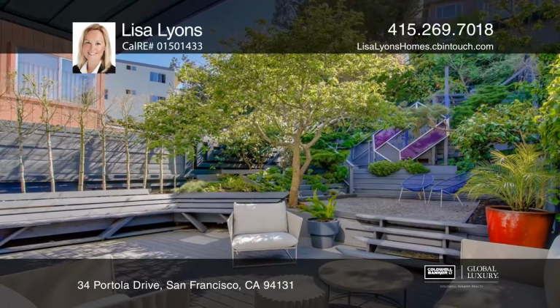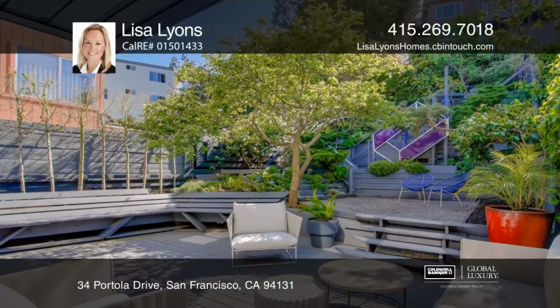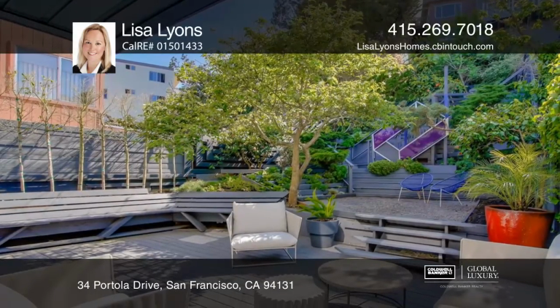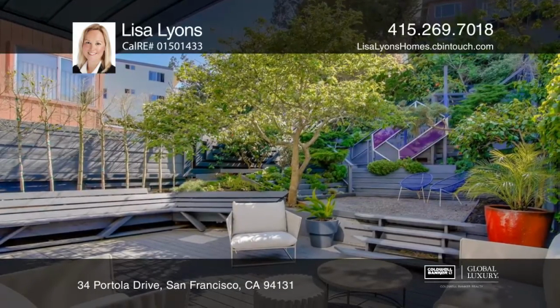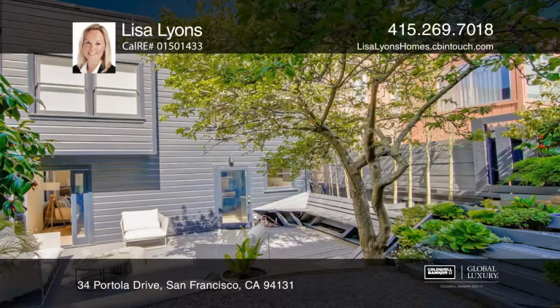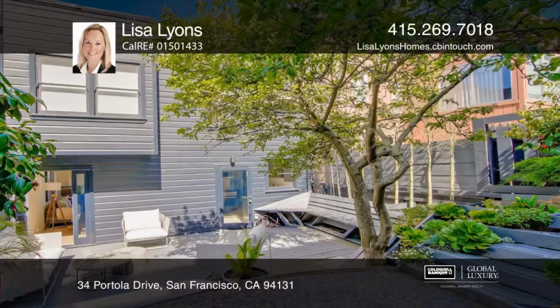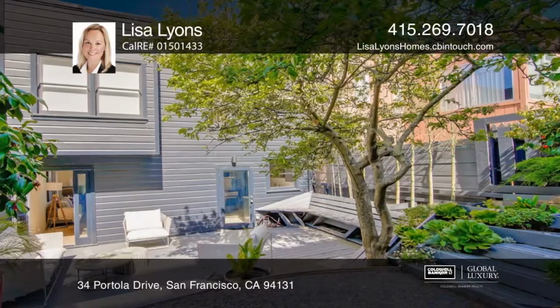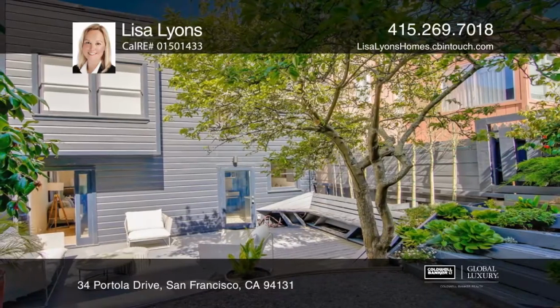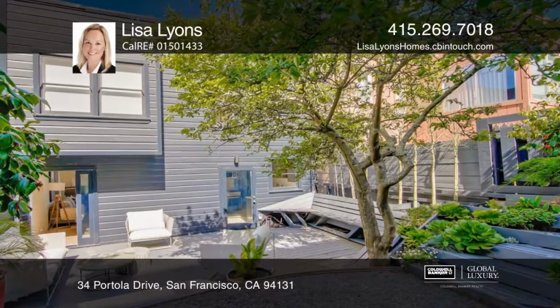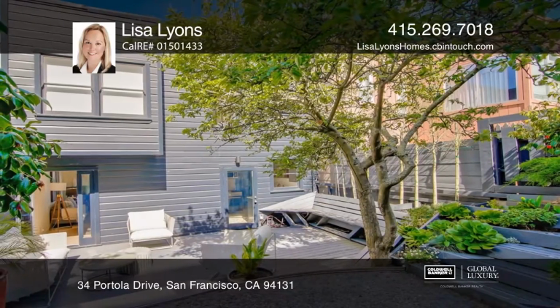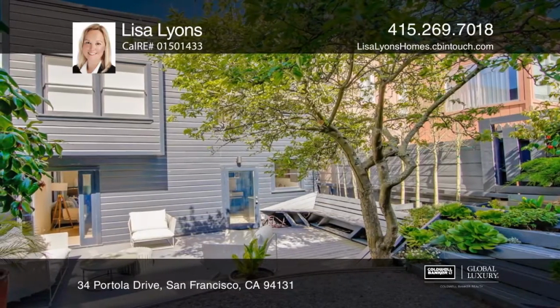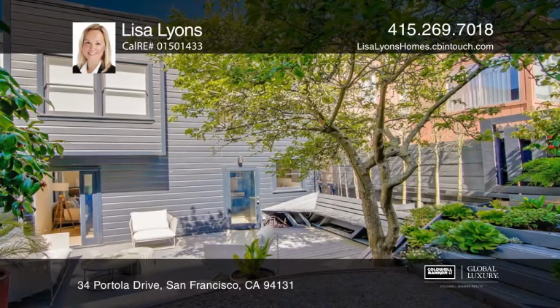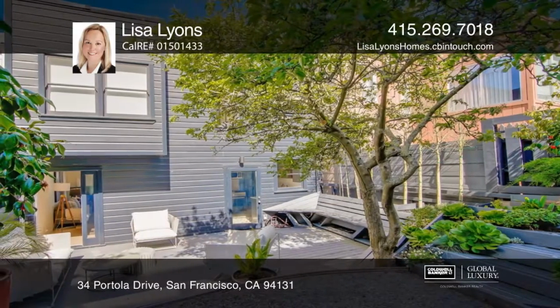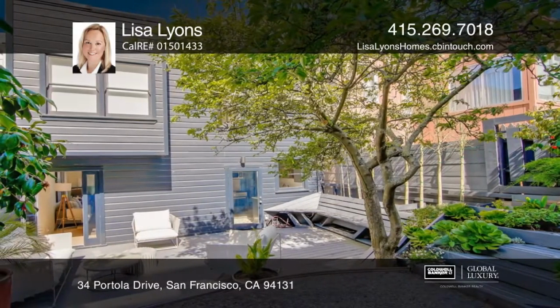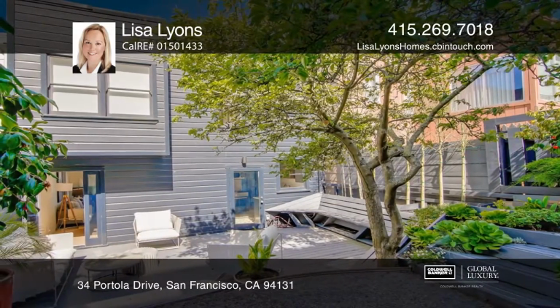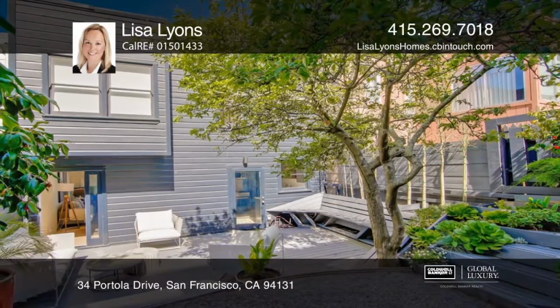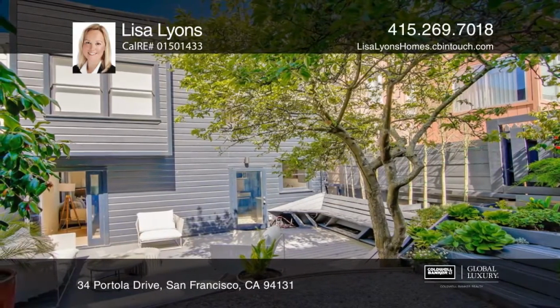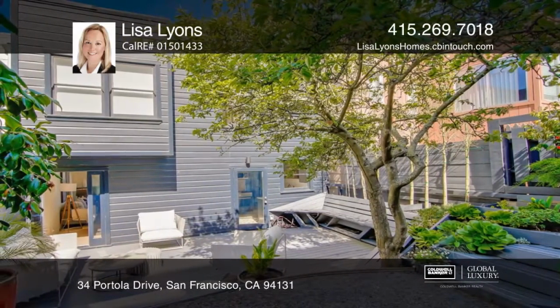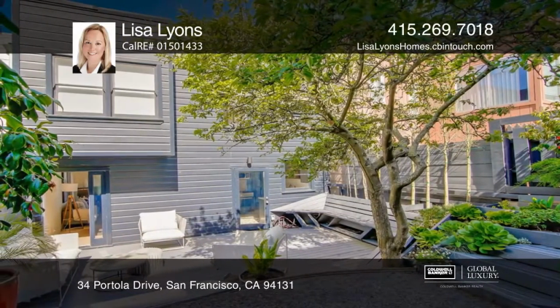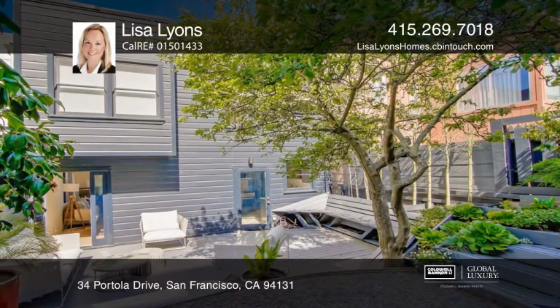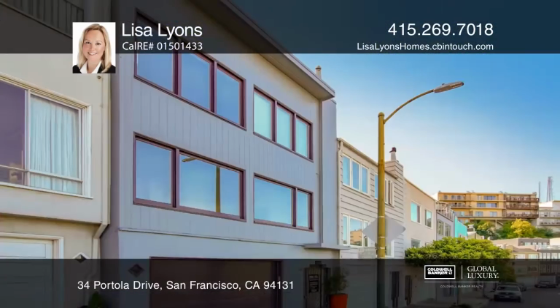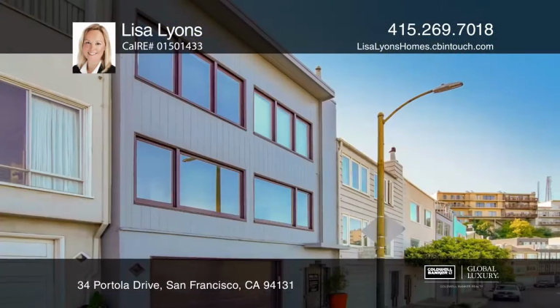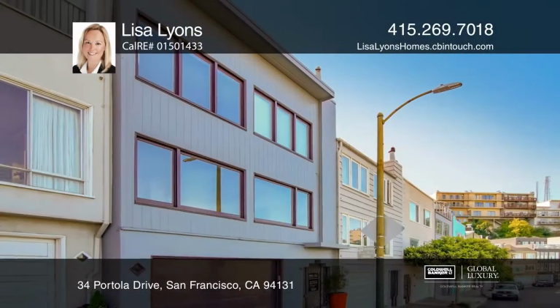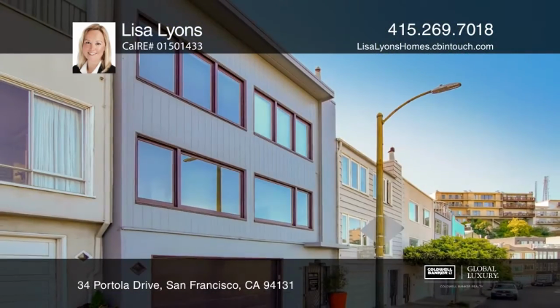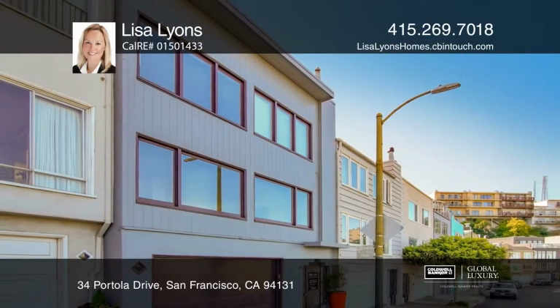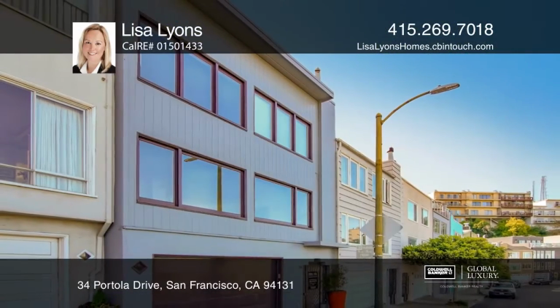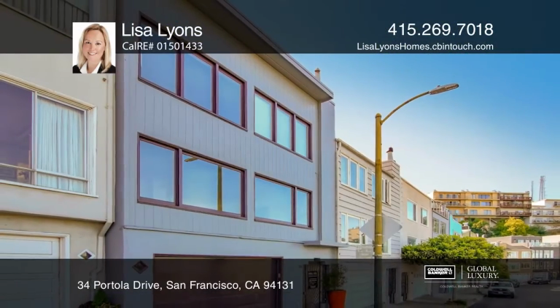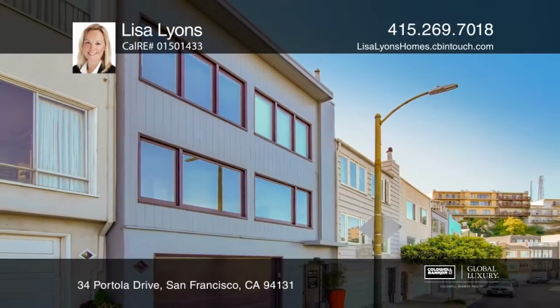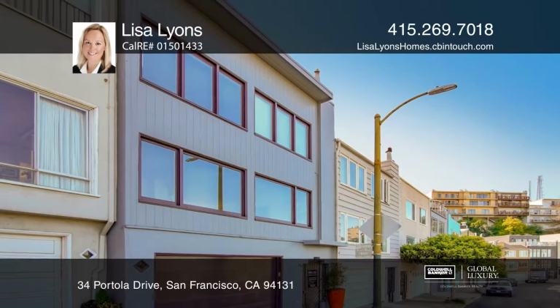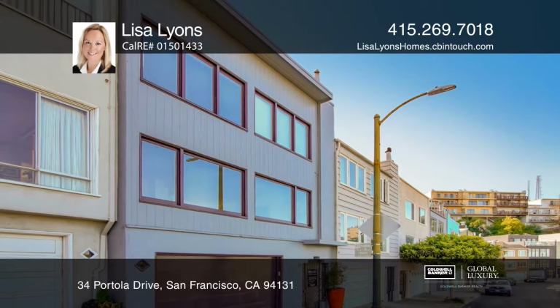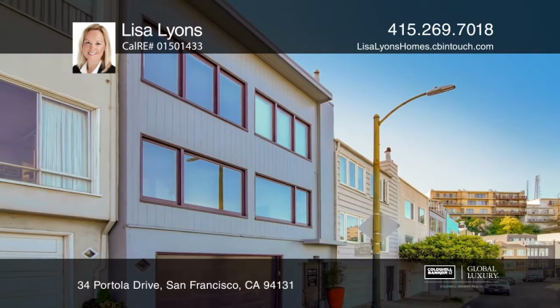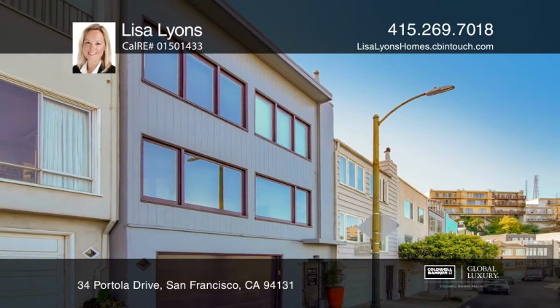To complete the home, there's an attached garage with laundry and ample storage. Contact Lisa Lyons today to learn more.